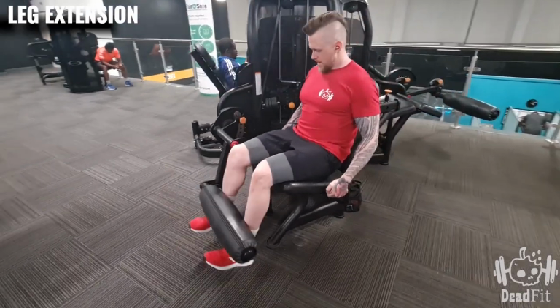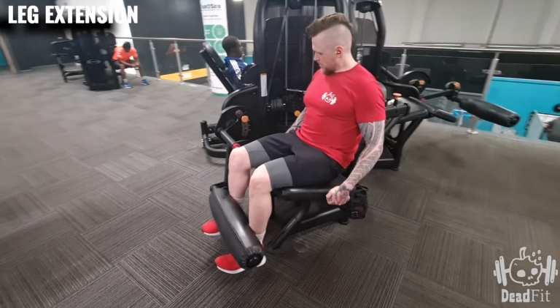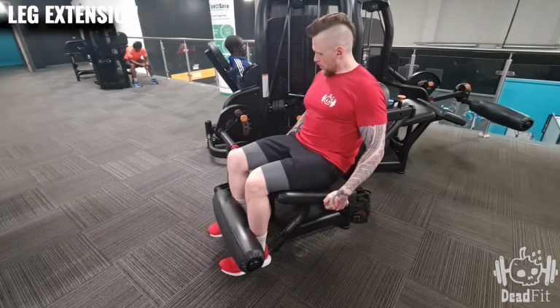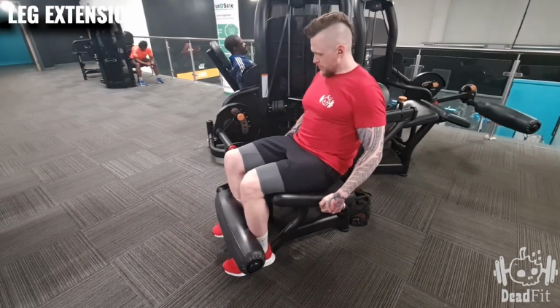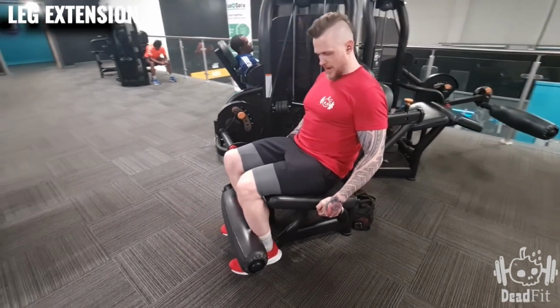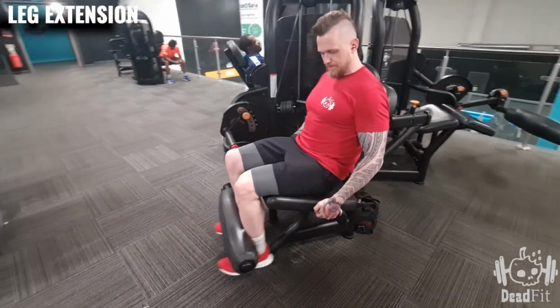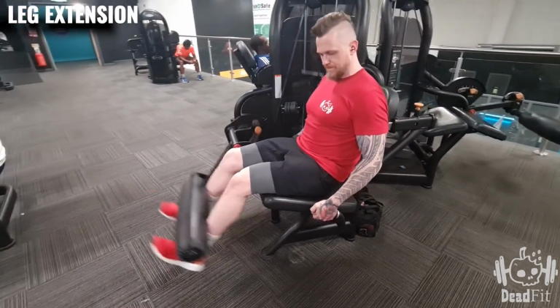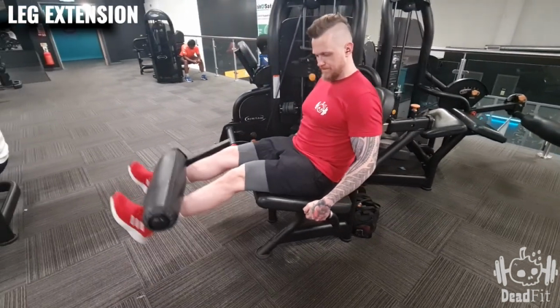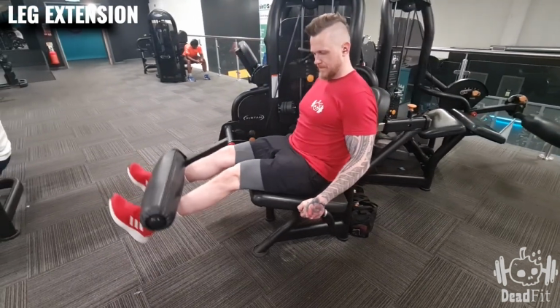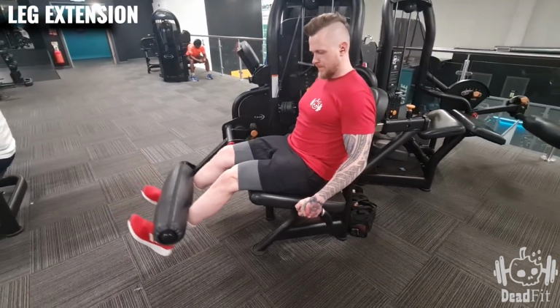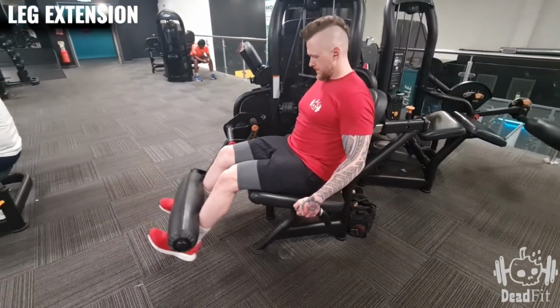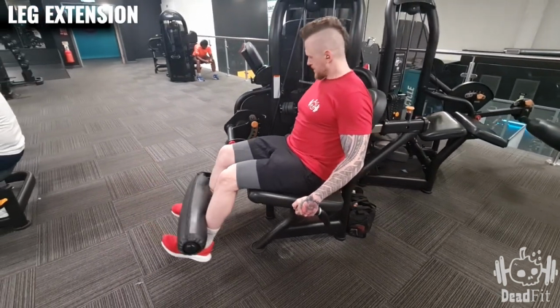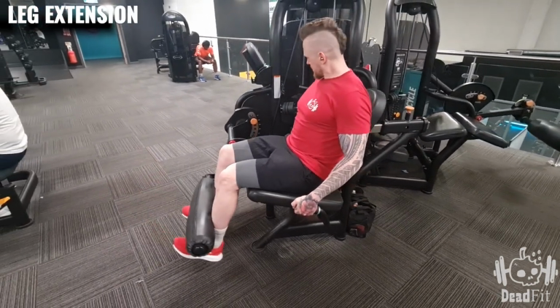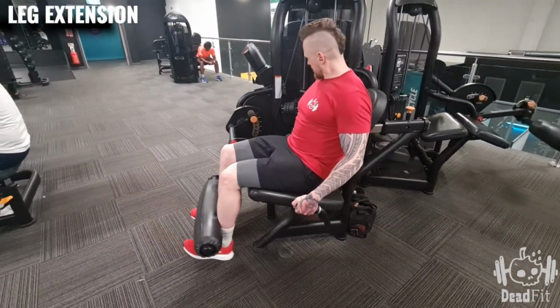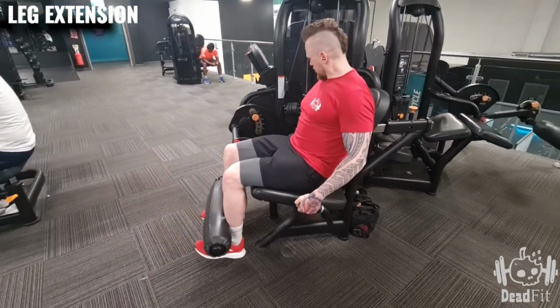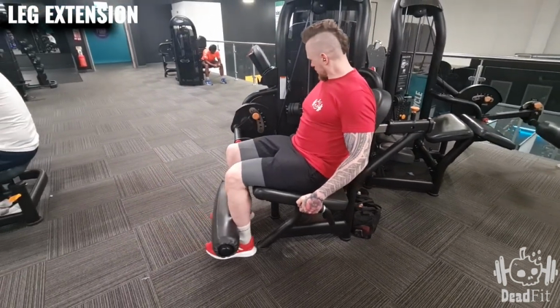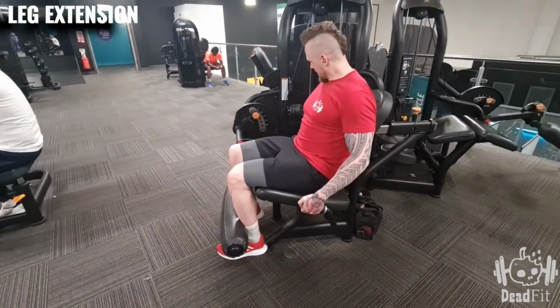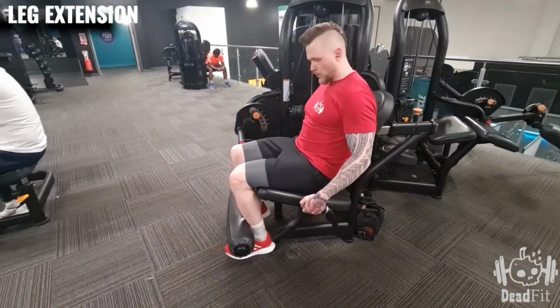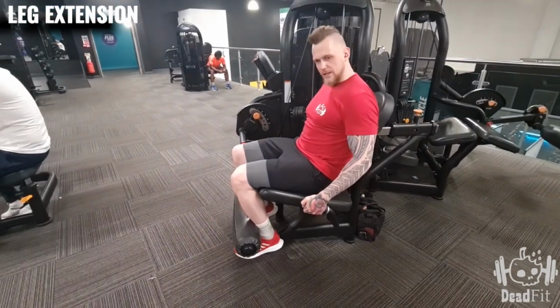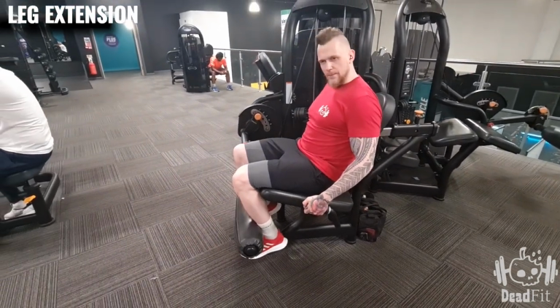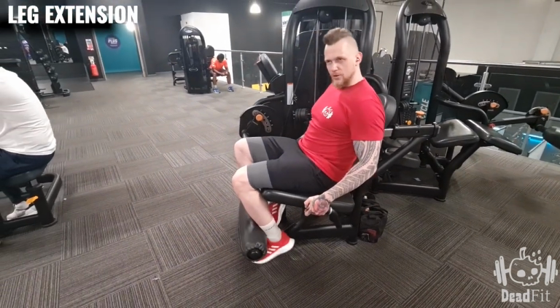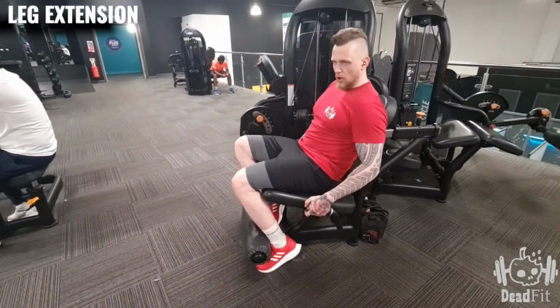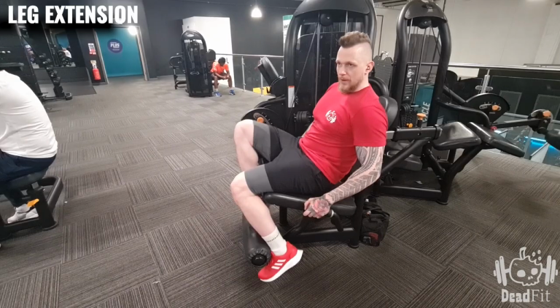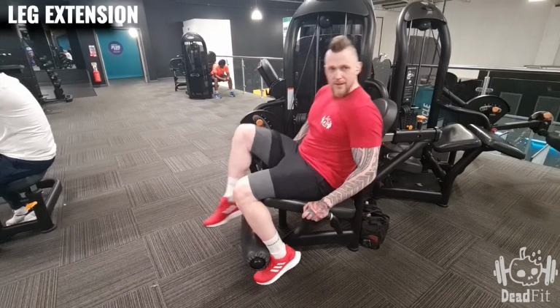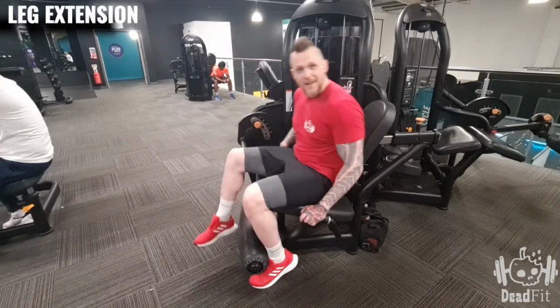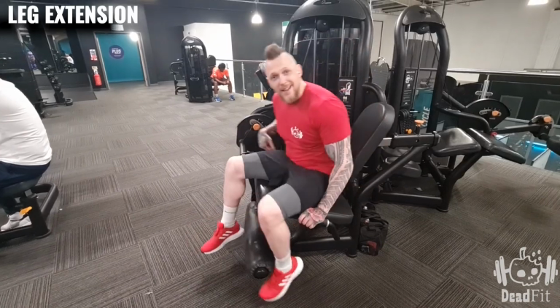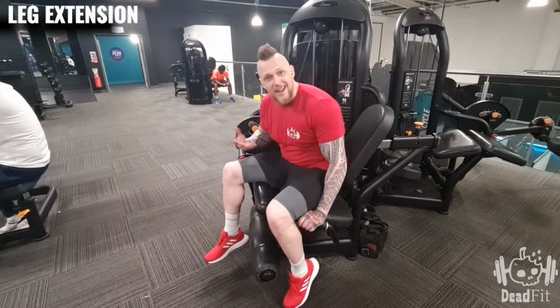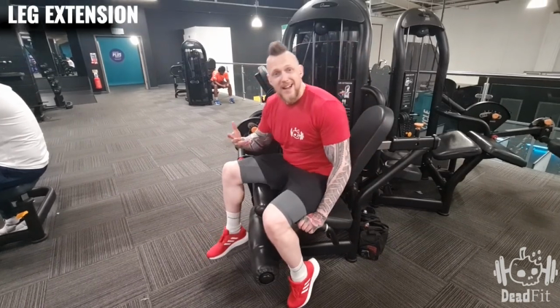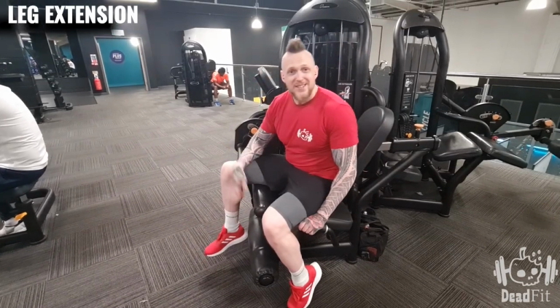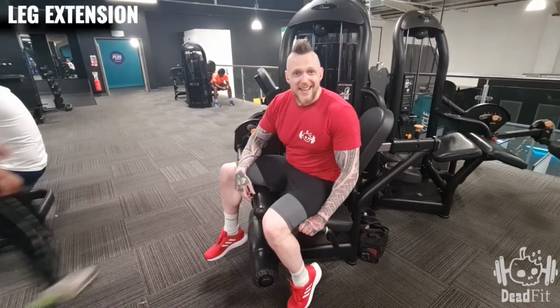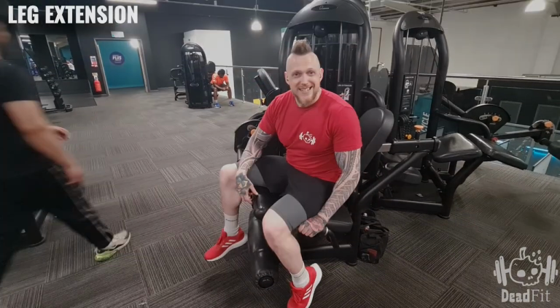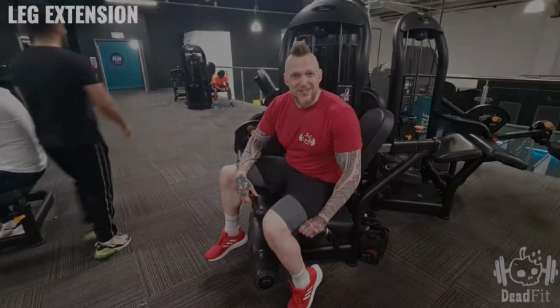When we're all done, let the weights come to a stop — and that's the leg extension.